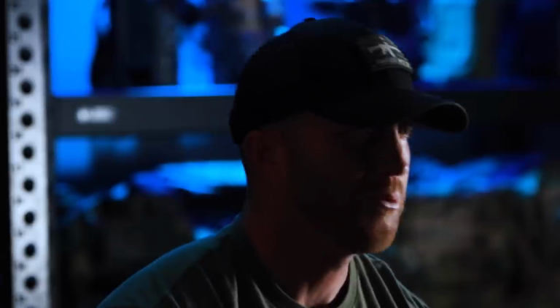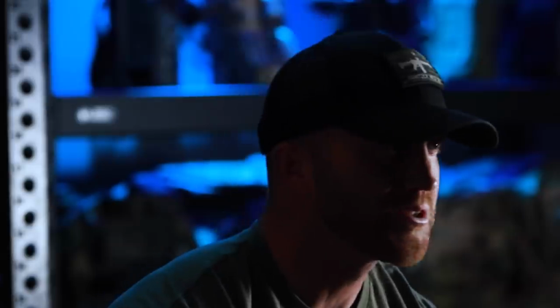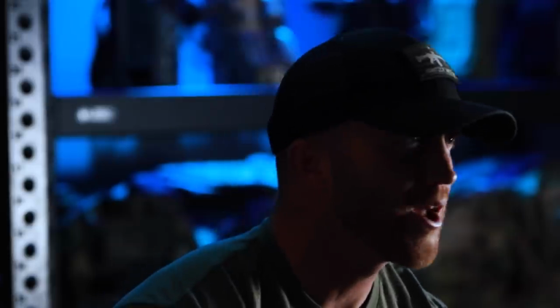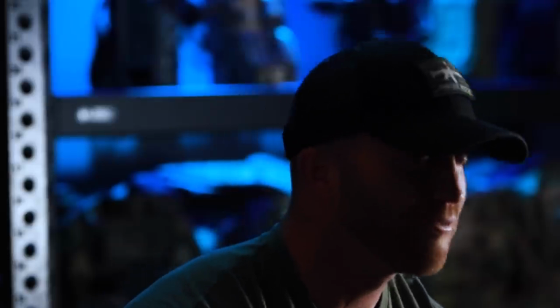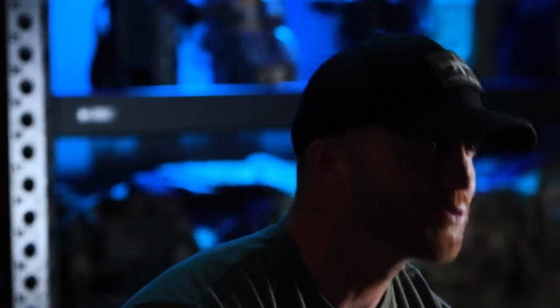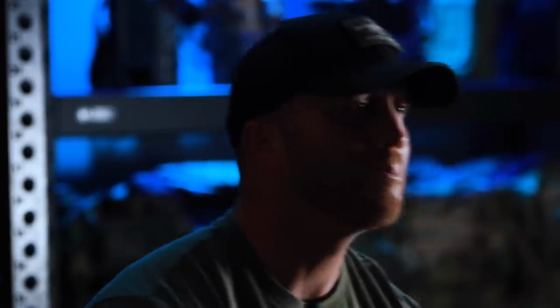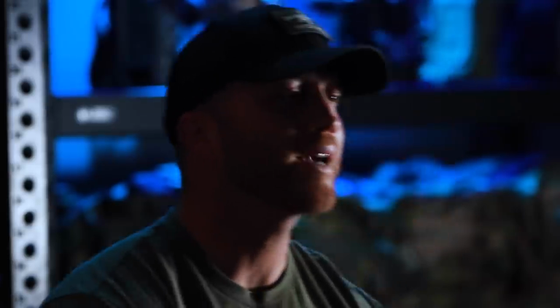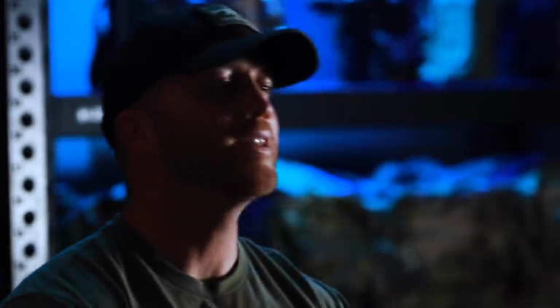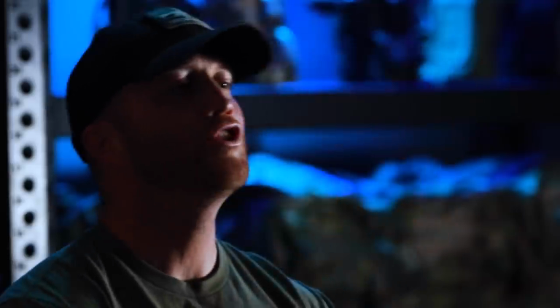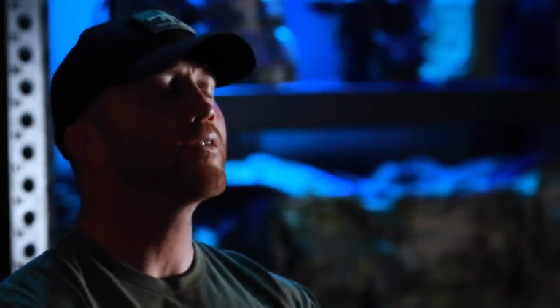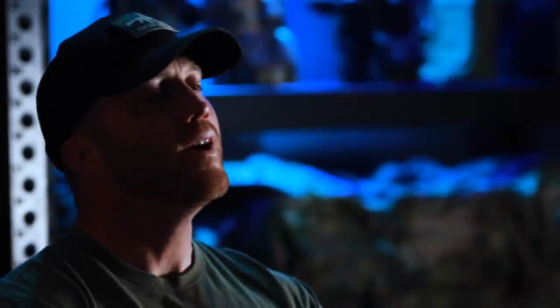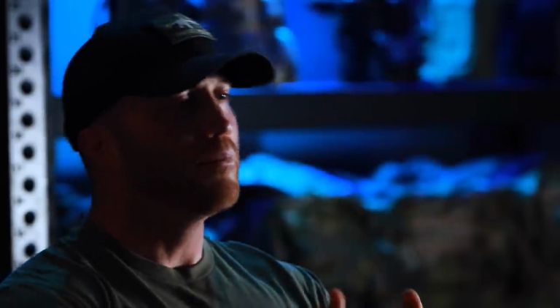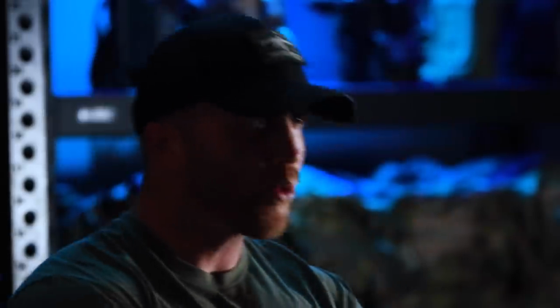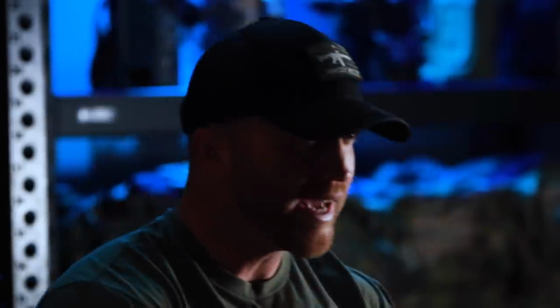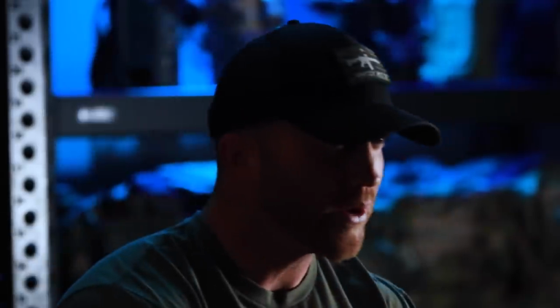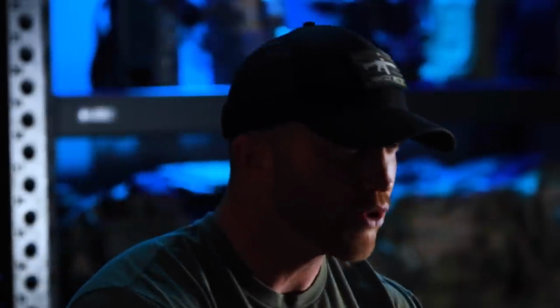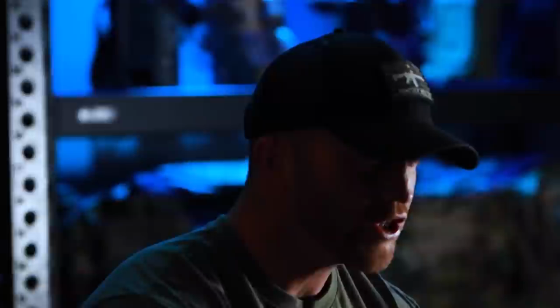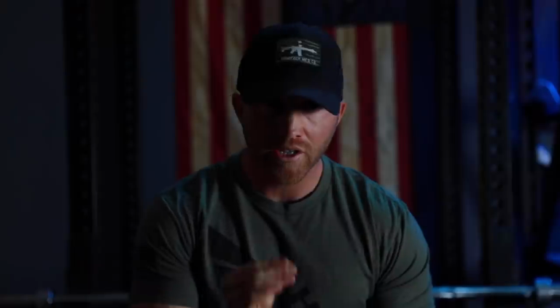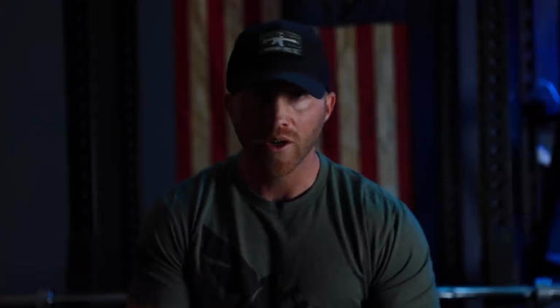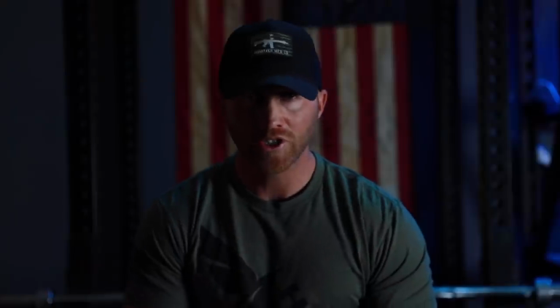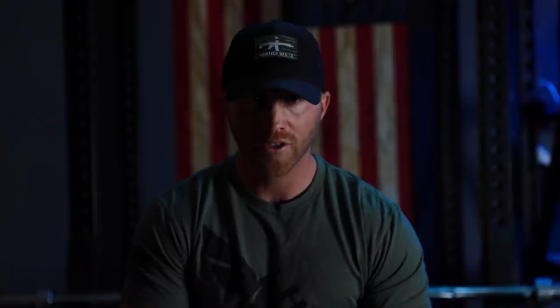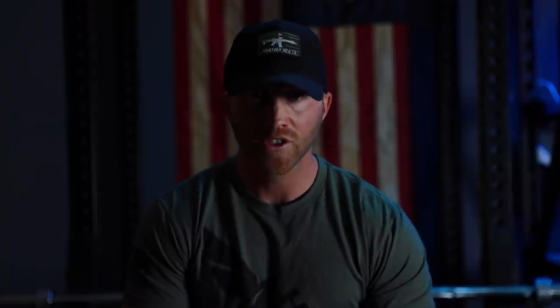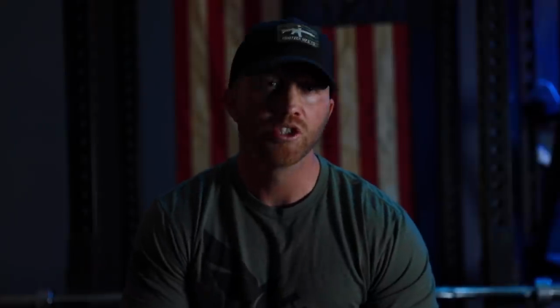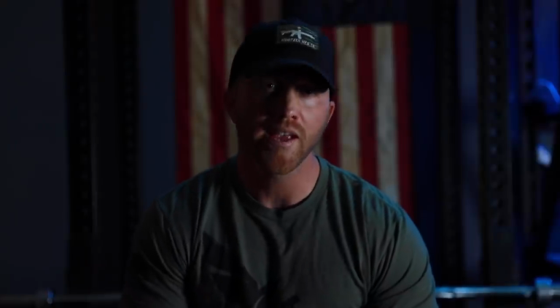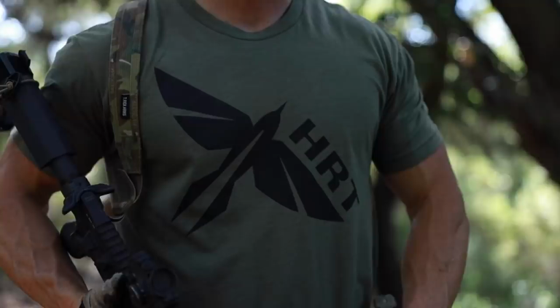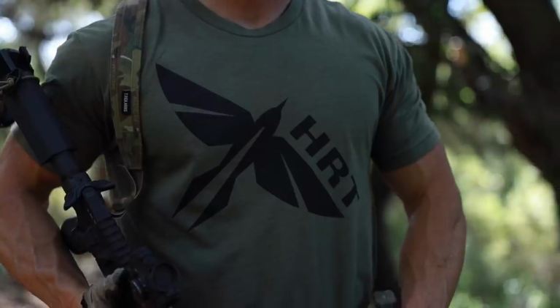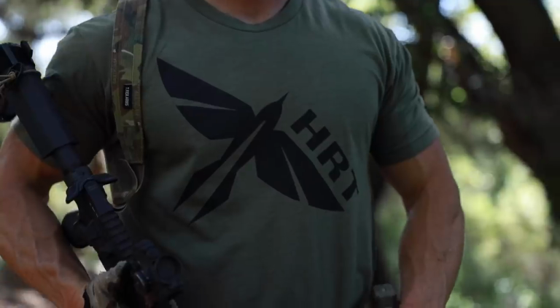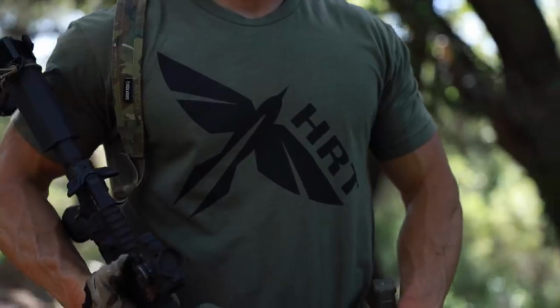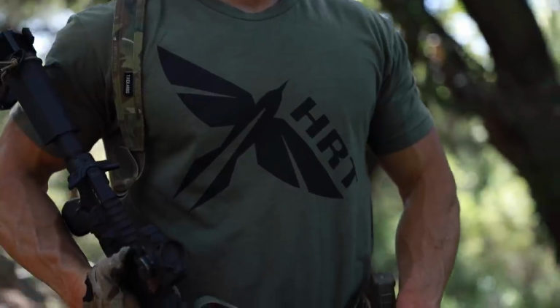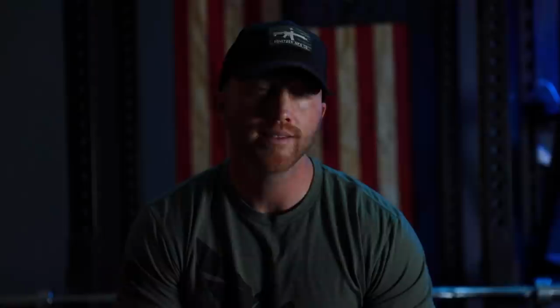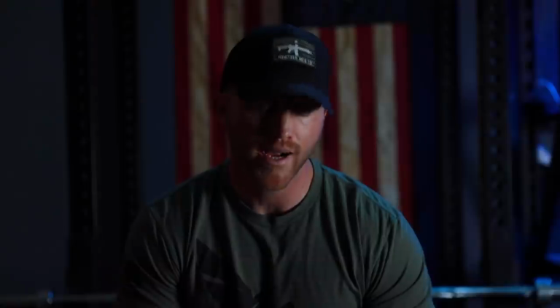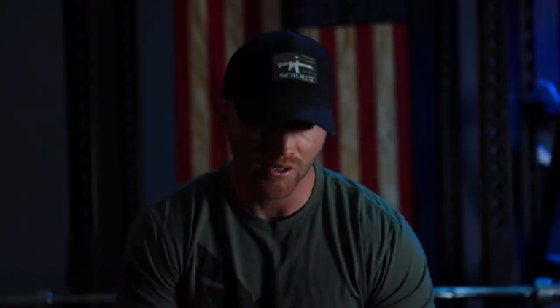What is going on, my friends? Welcome back to the channel. Before we begin, I want to give a quick shout-out to our channel sponsor, which is HRT Tactical.